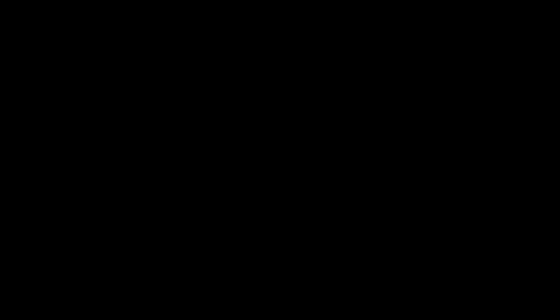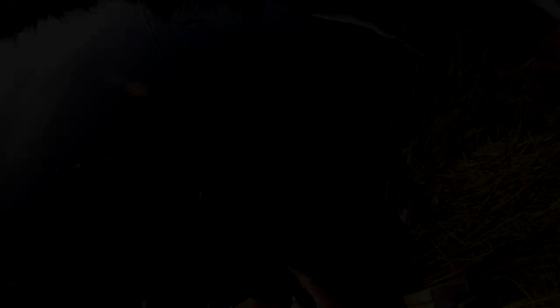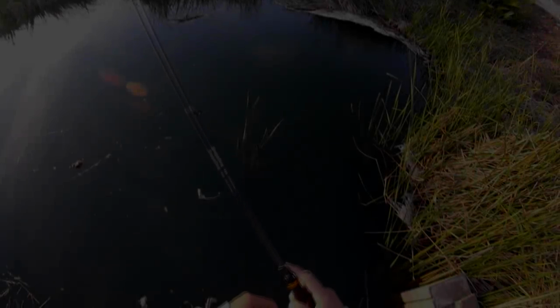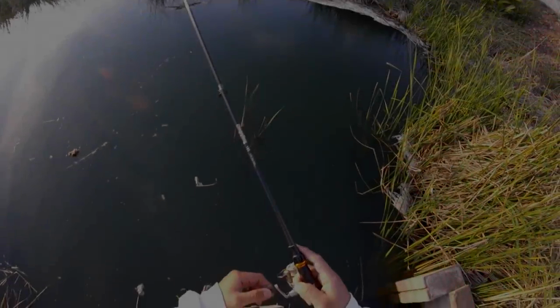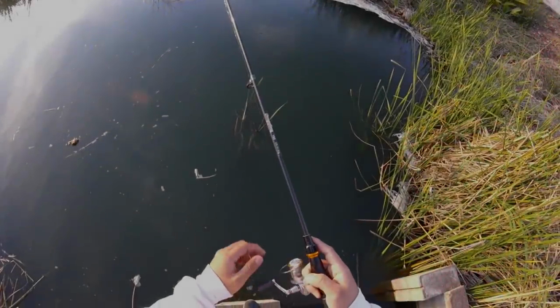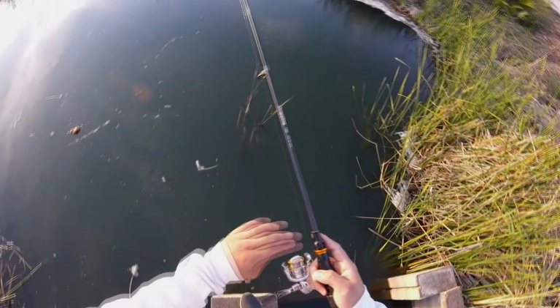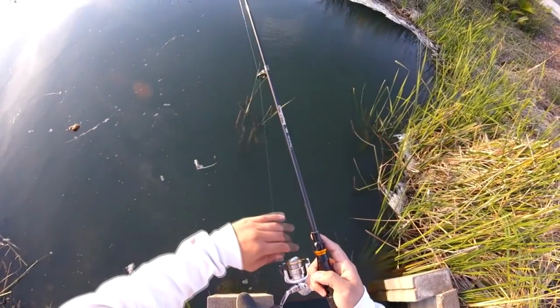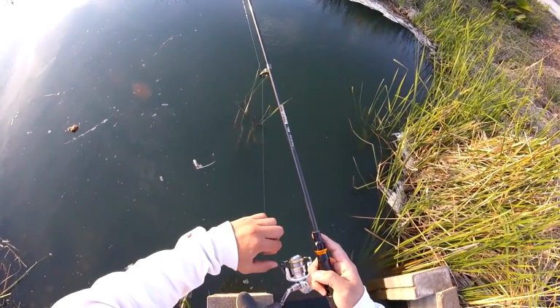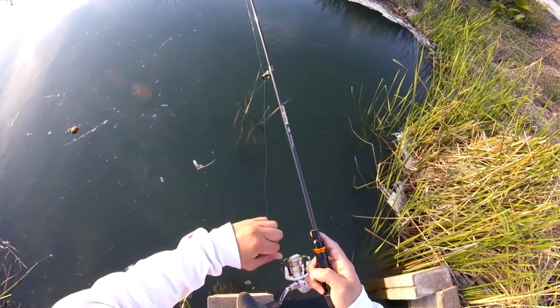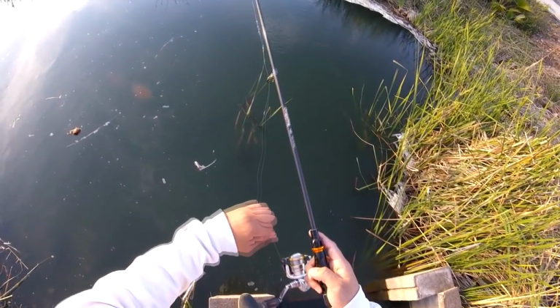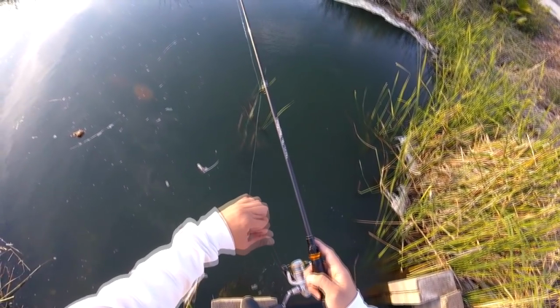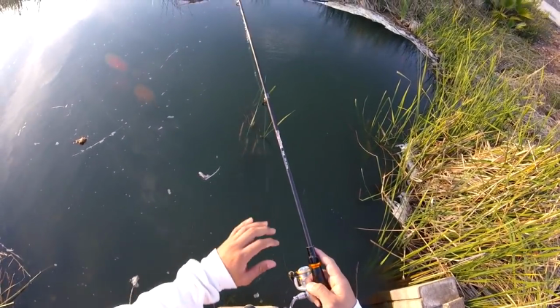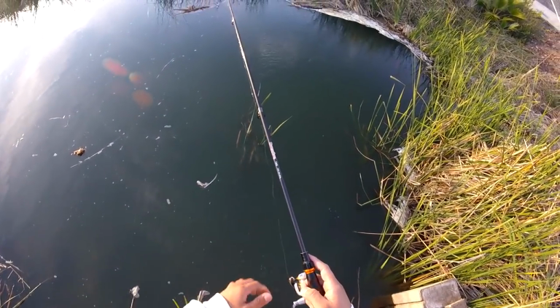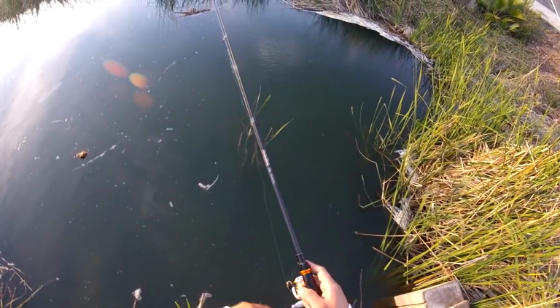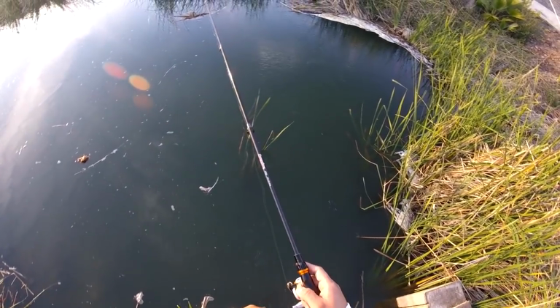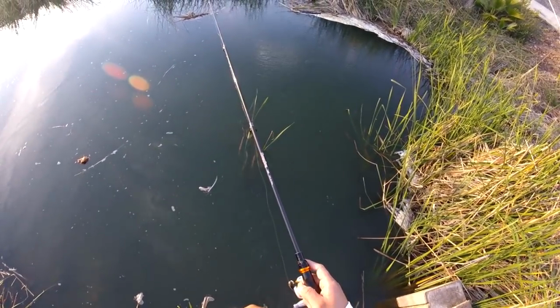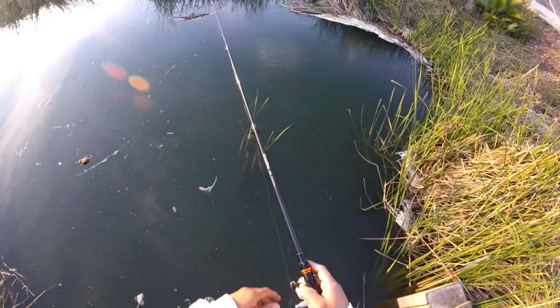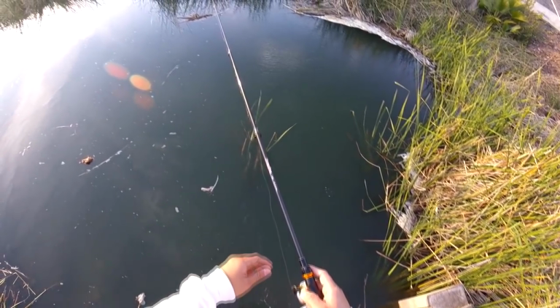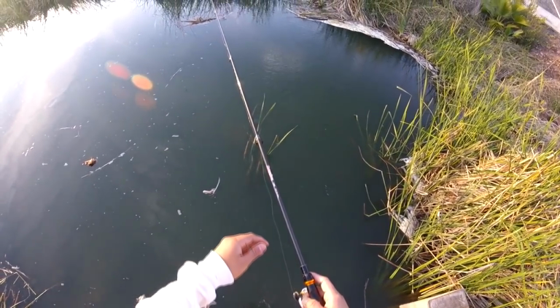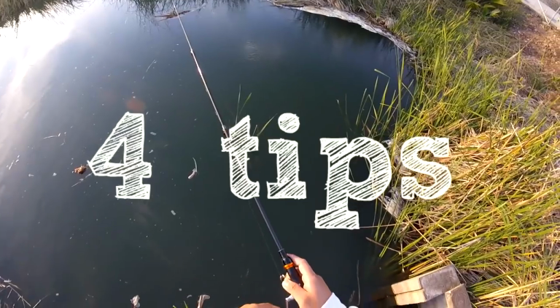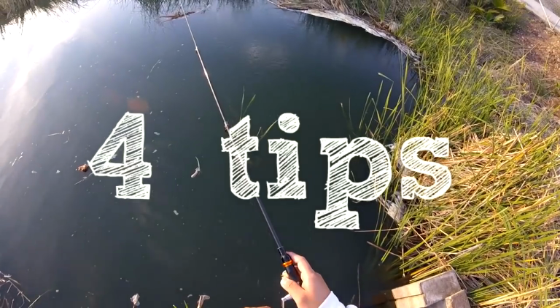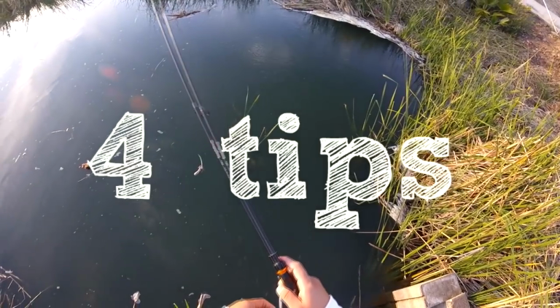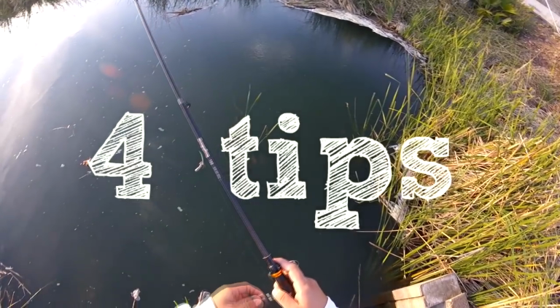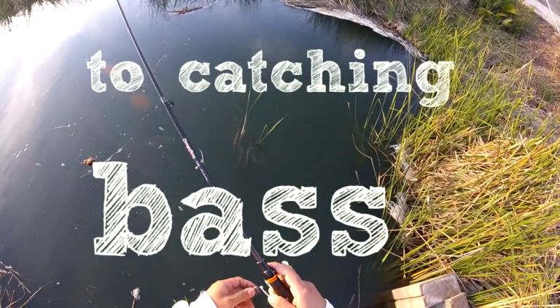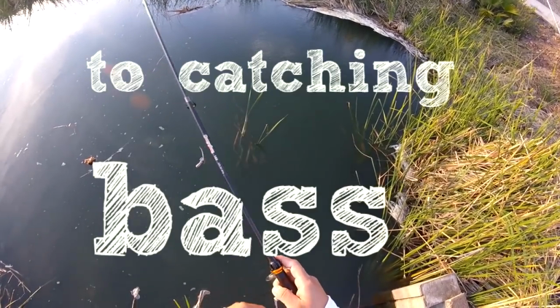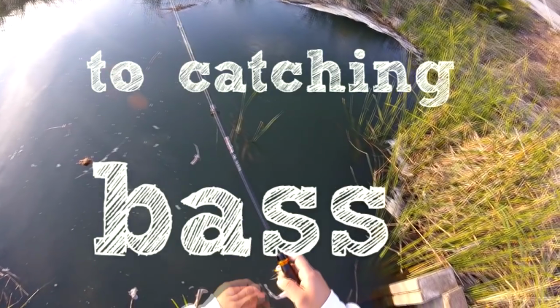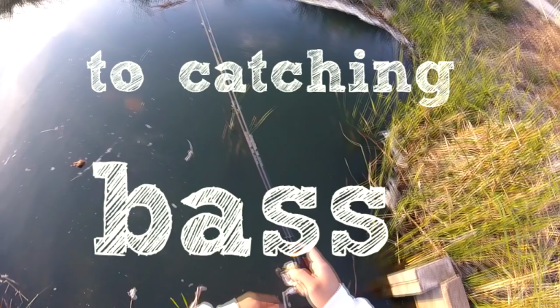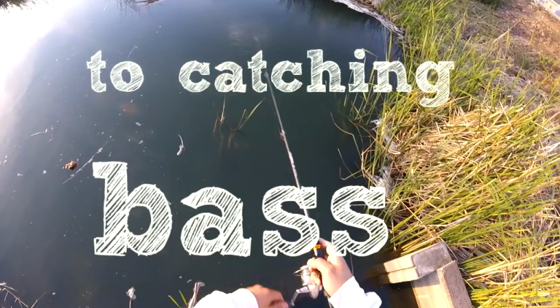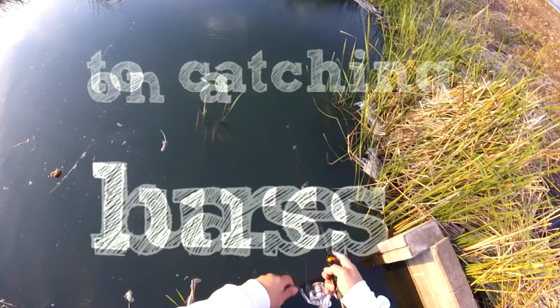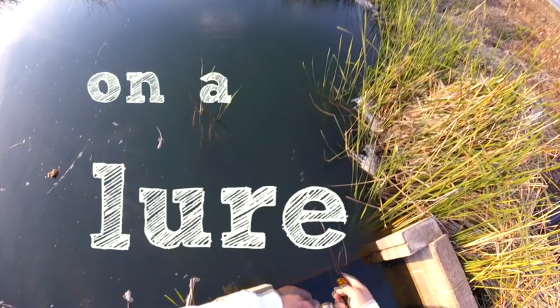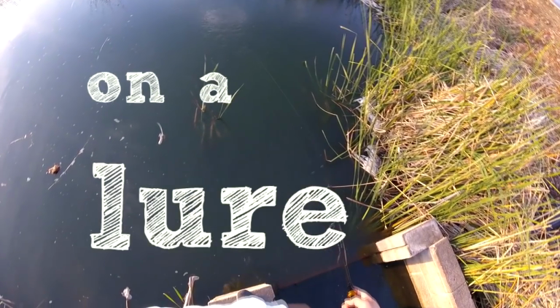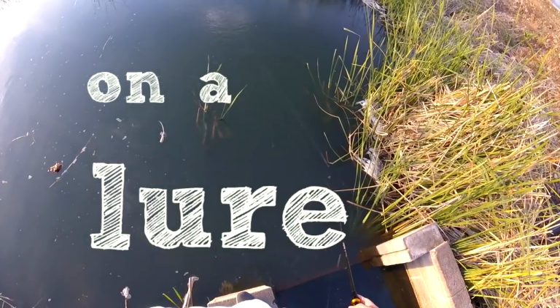Hey guys, it's me Ryder Marquez, and today's video is going to show you four tips for catching bass on a lure.